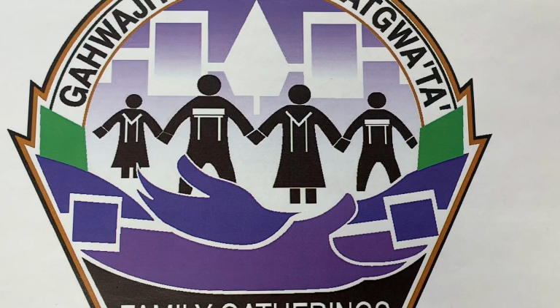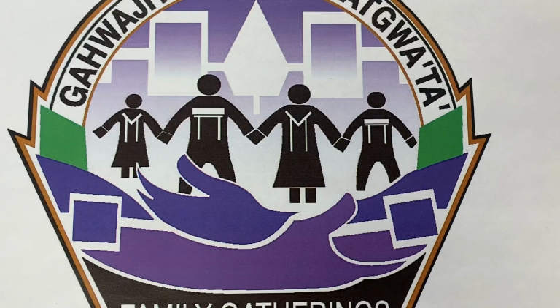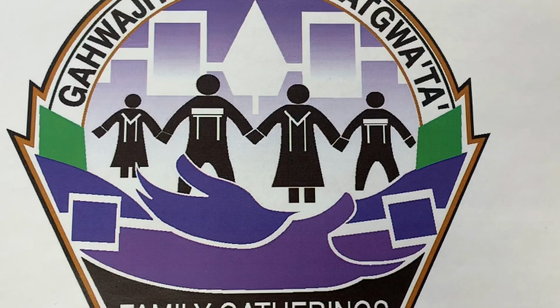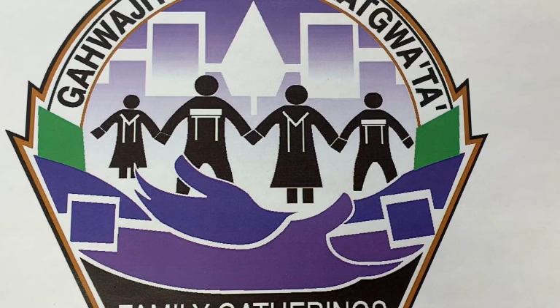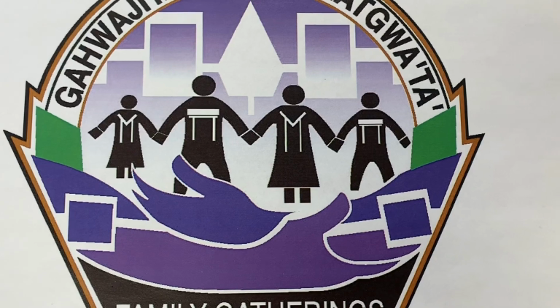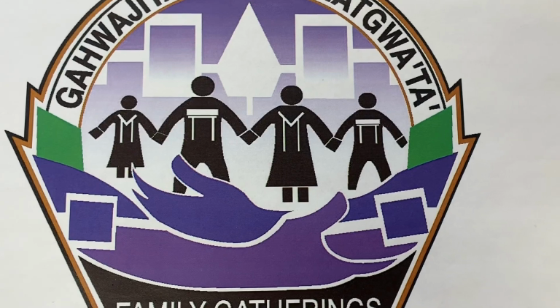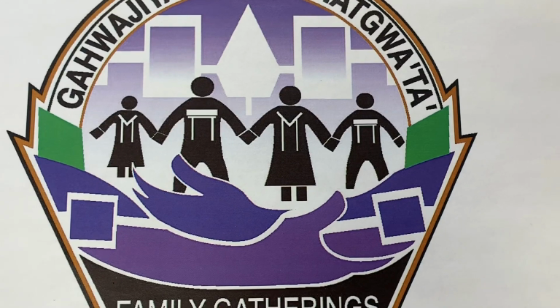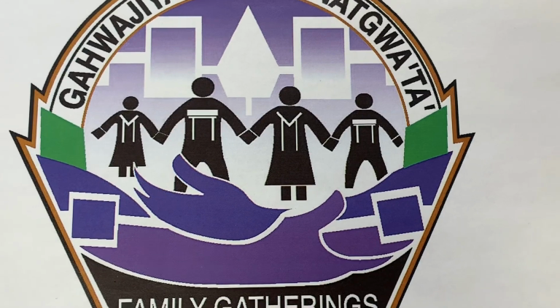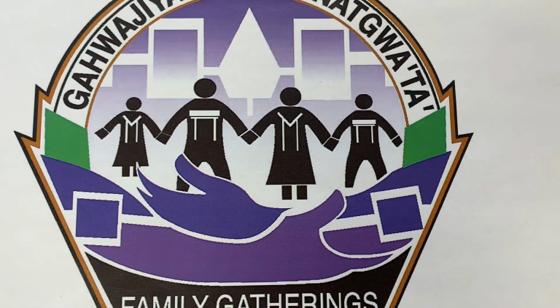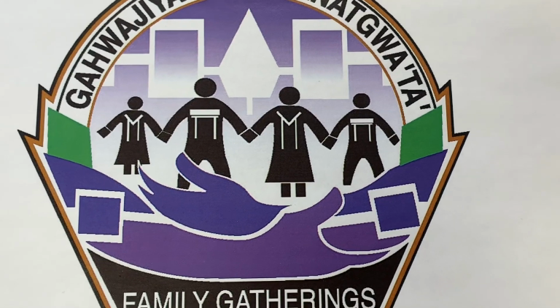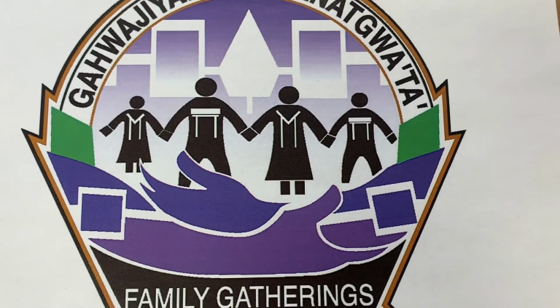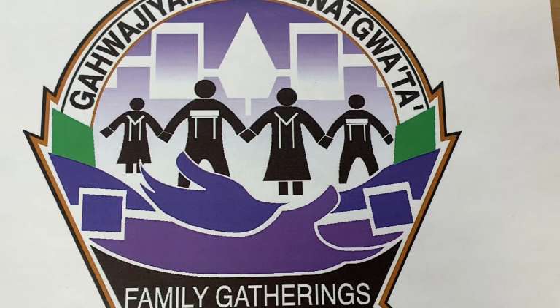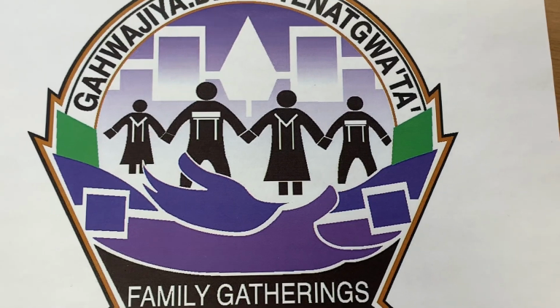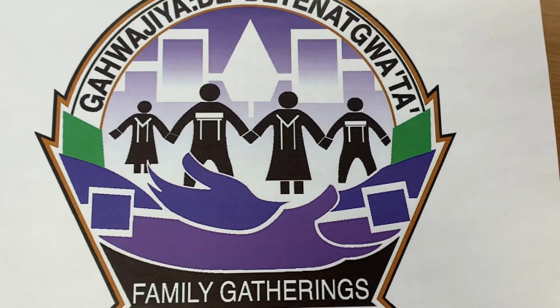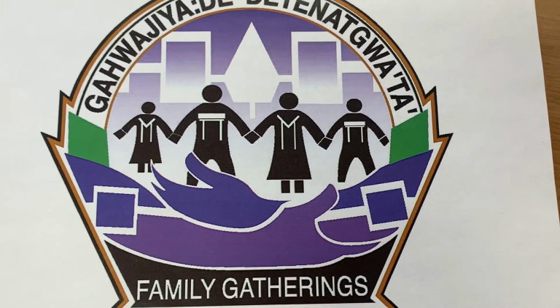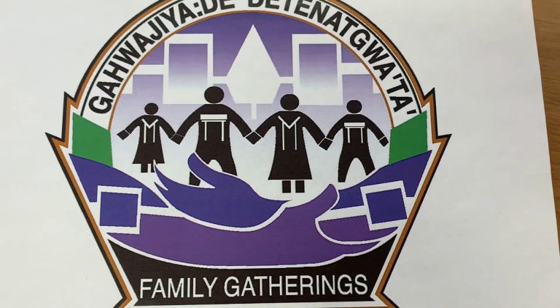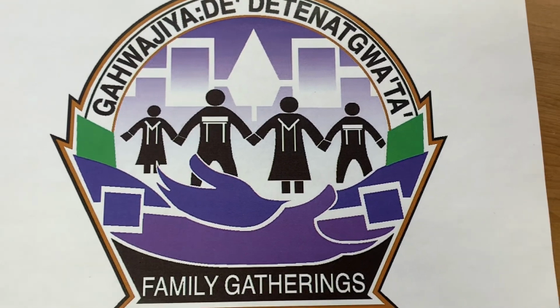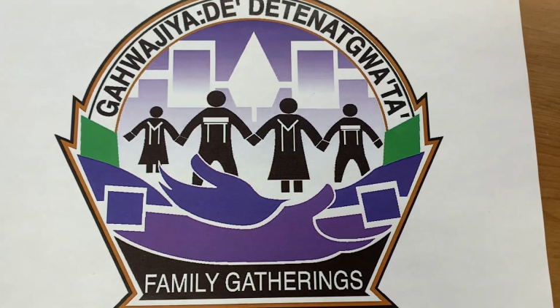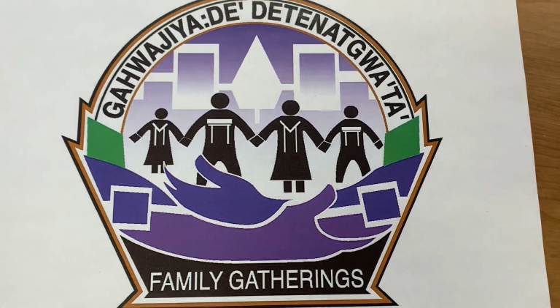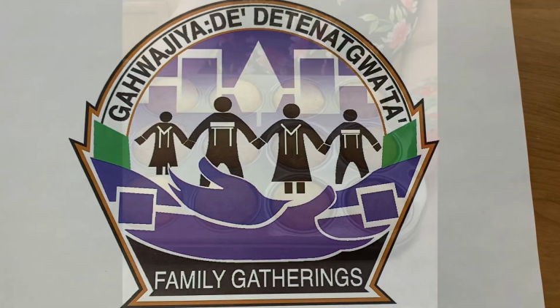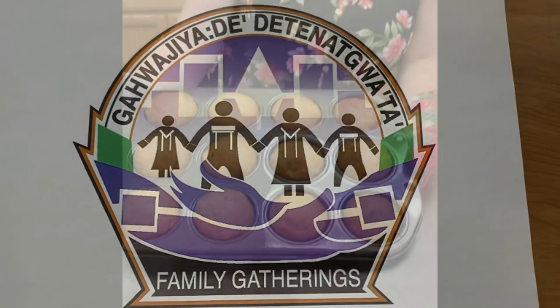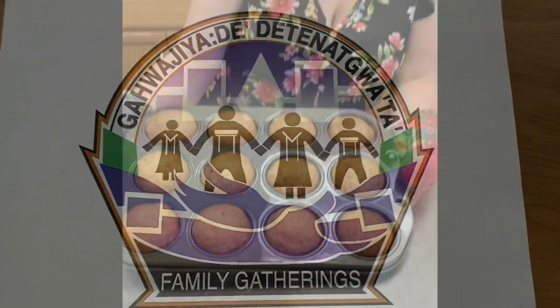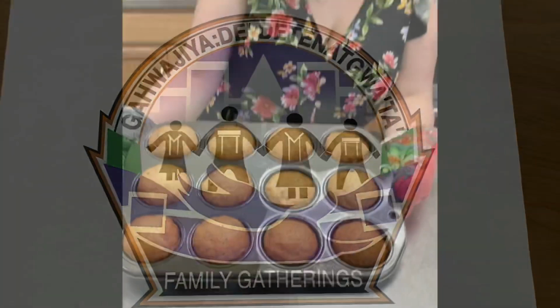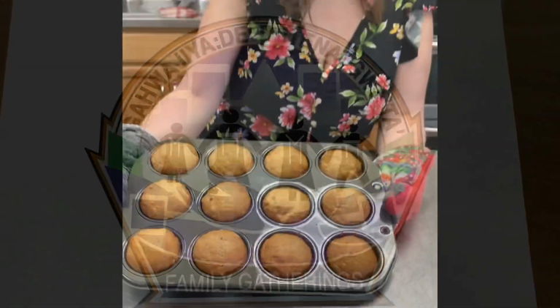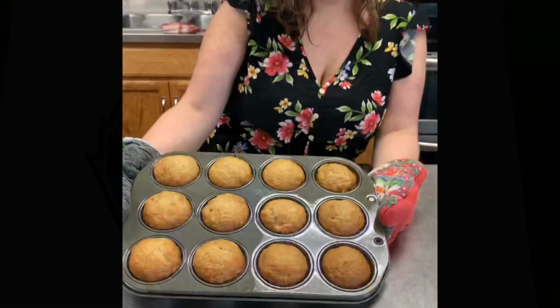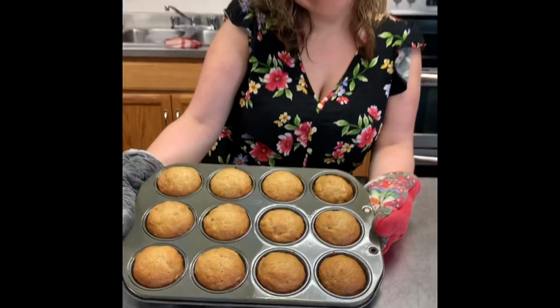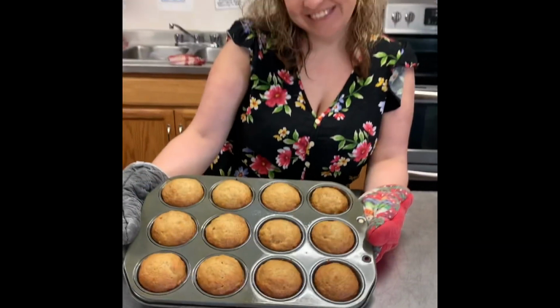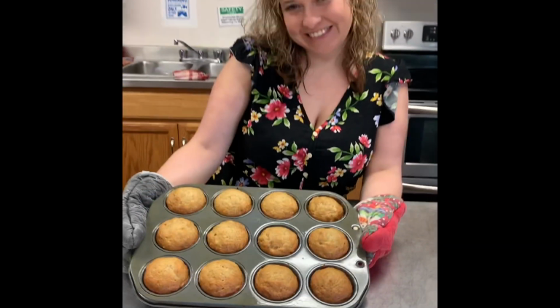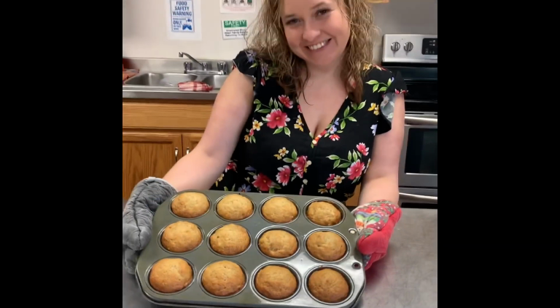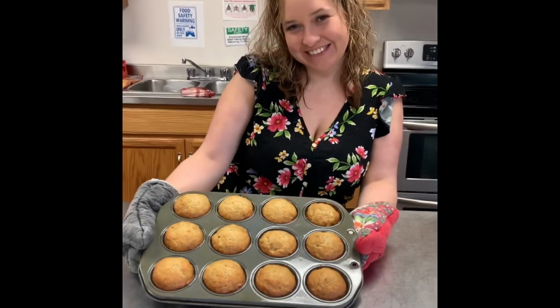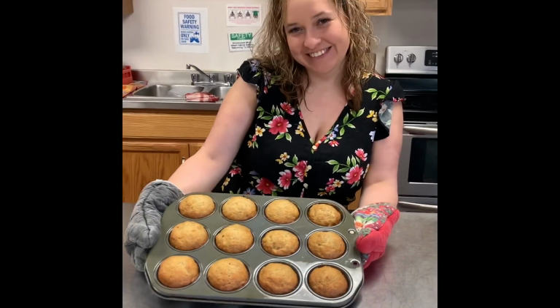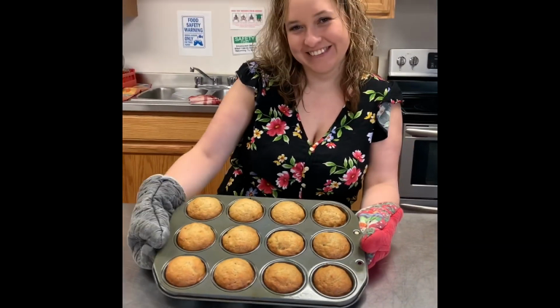Hello everyone, my name is Tiffany and today I'm going to show you how to make no-egg banana muffins.